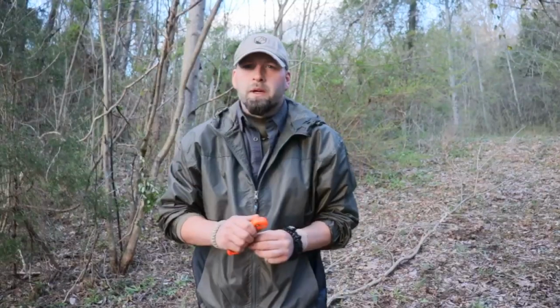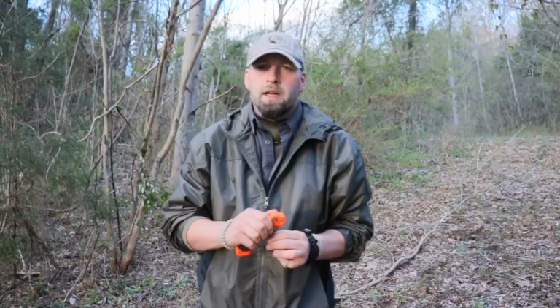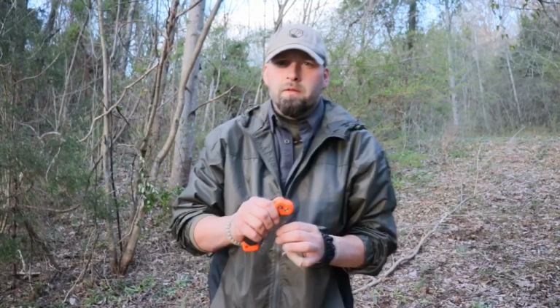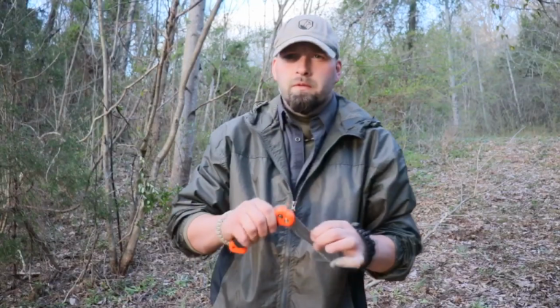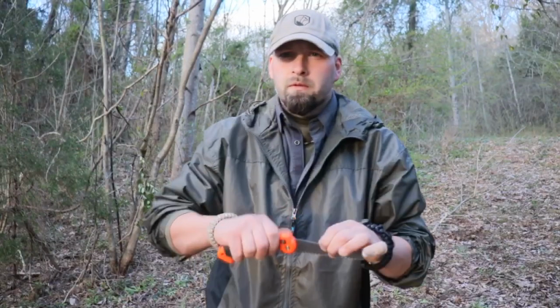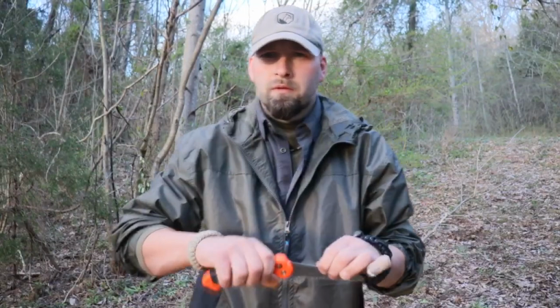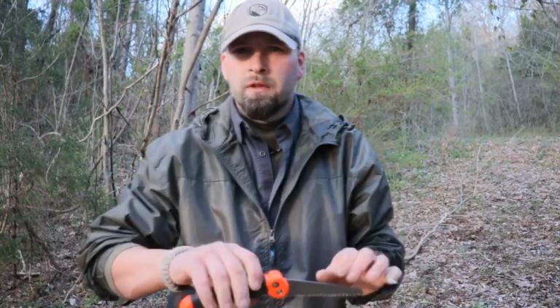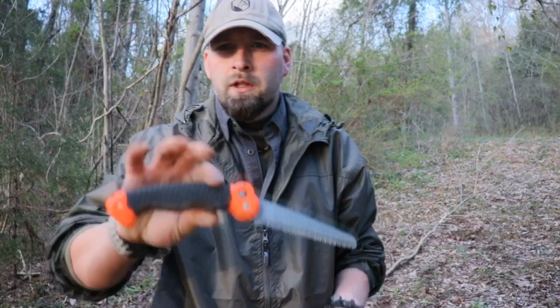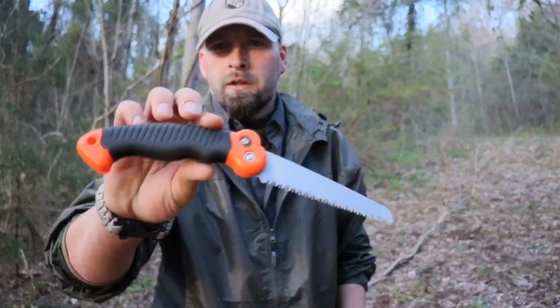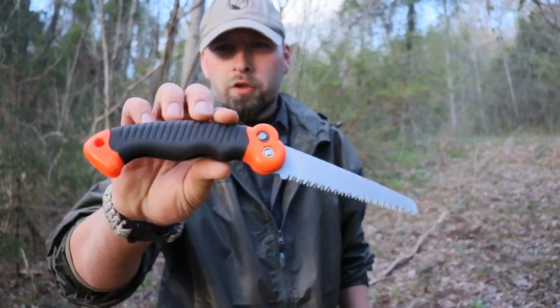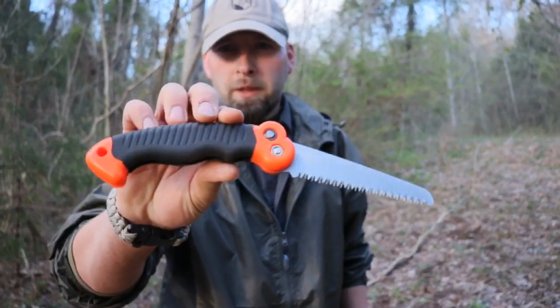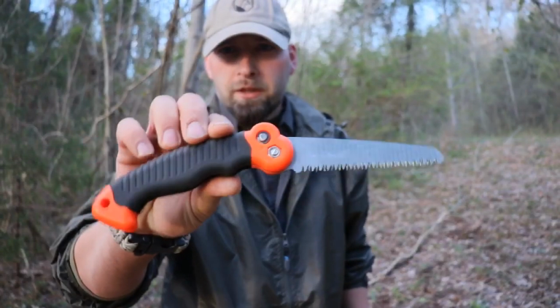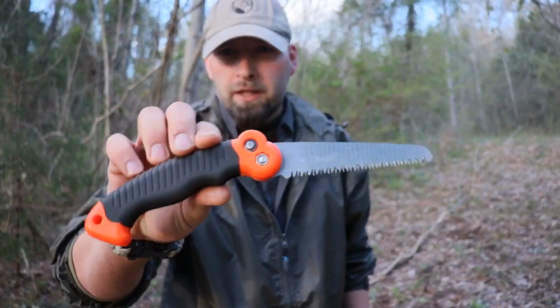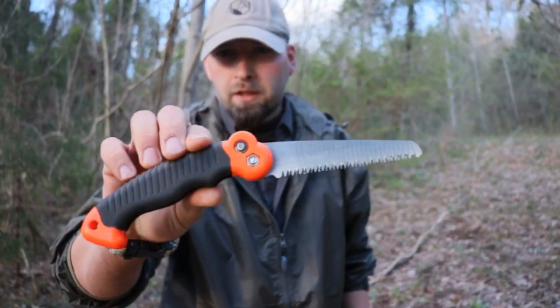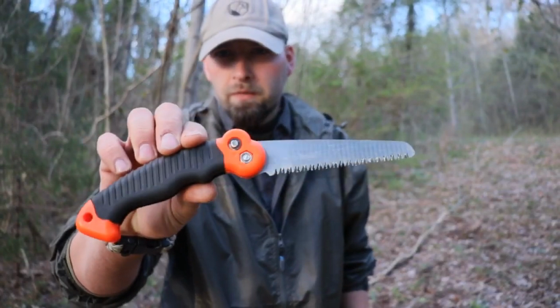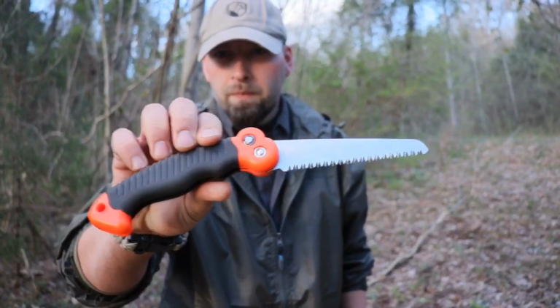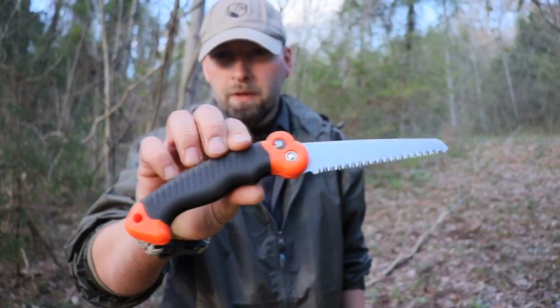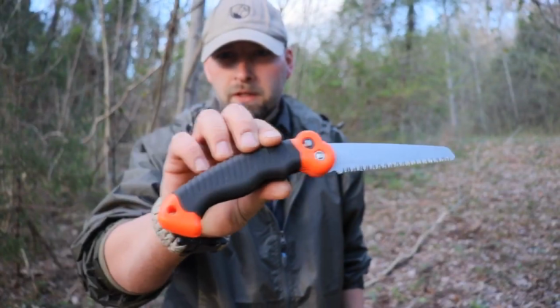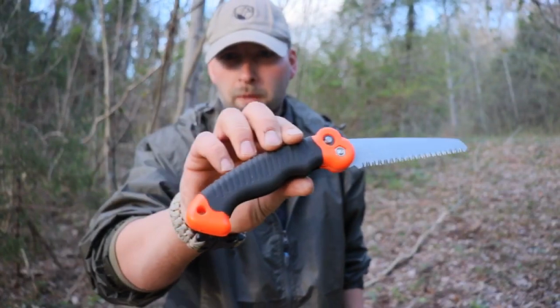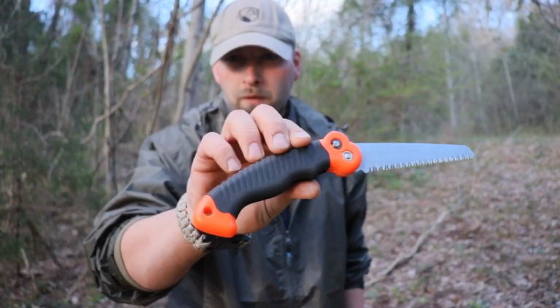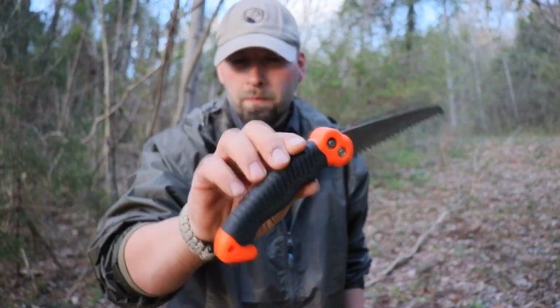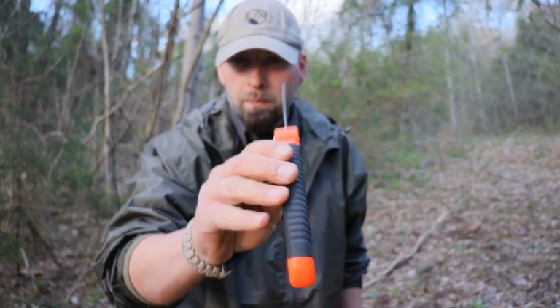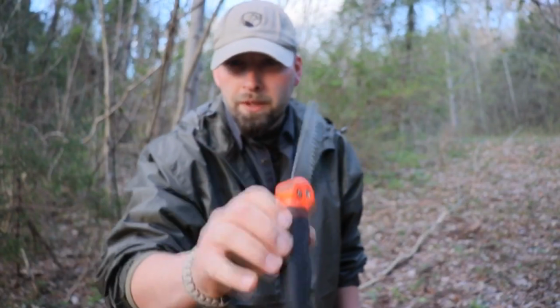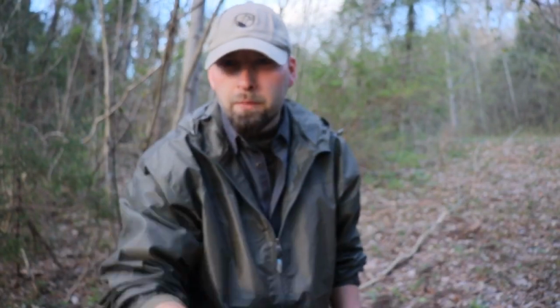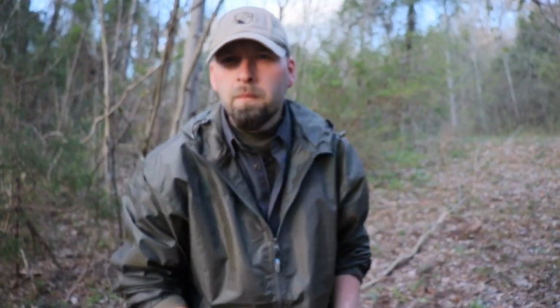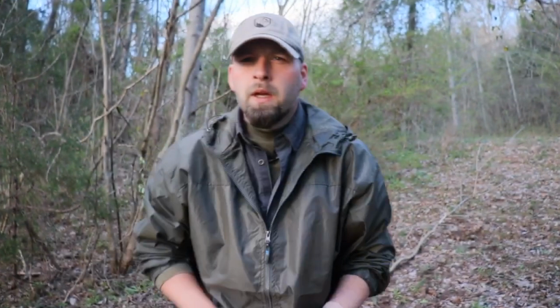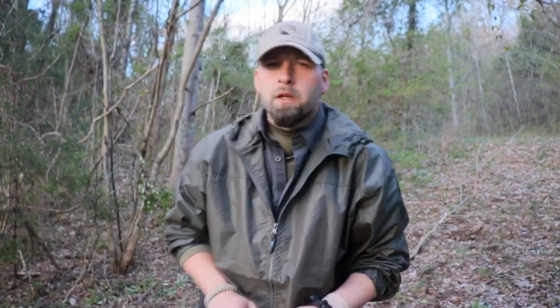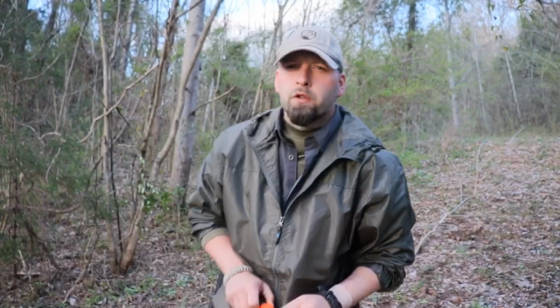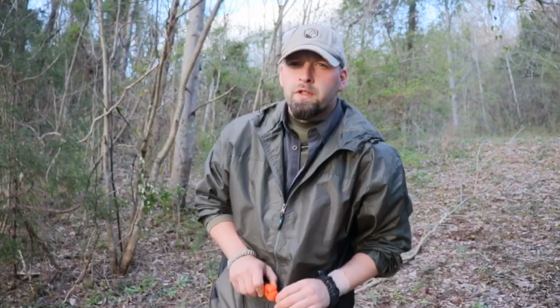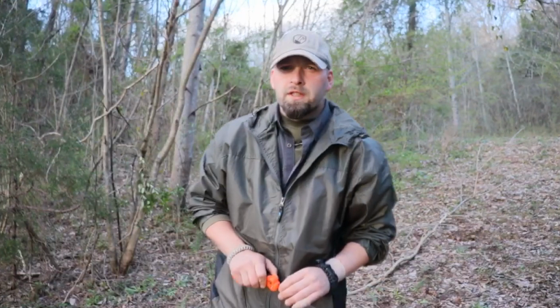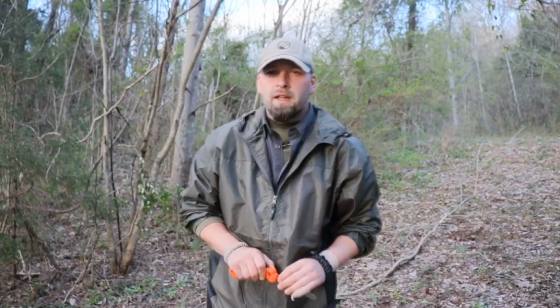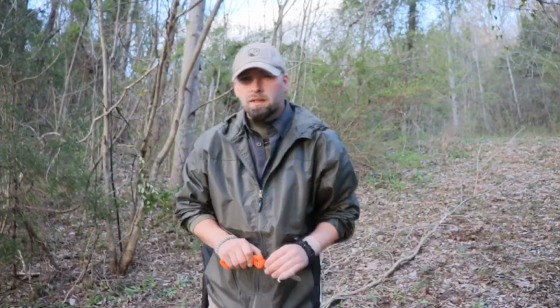Next, we're going to break out the trailblazer handsaw — small, but nimble. It'll do for this task.